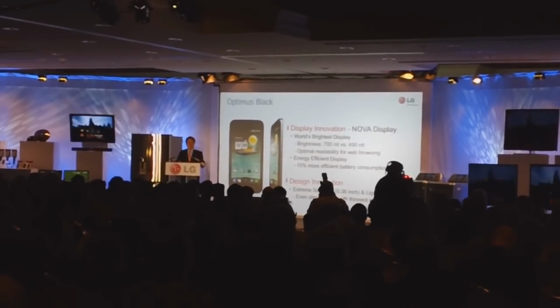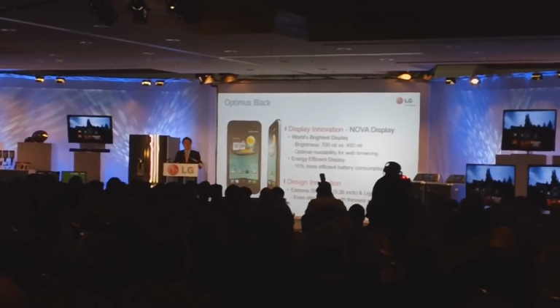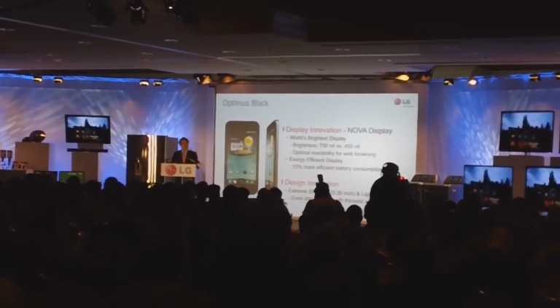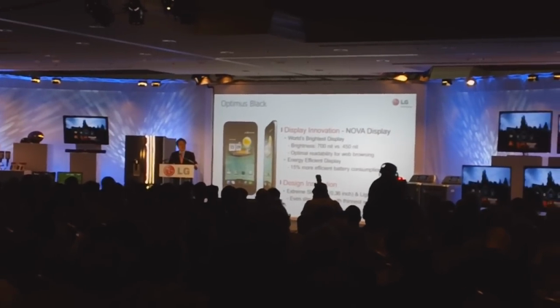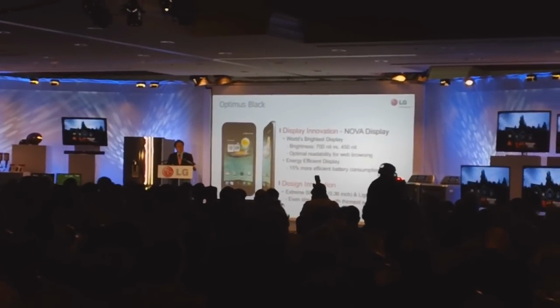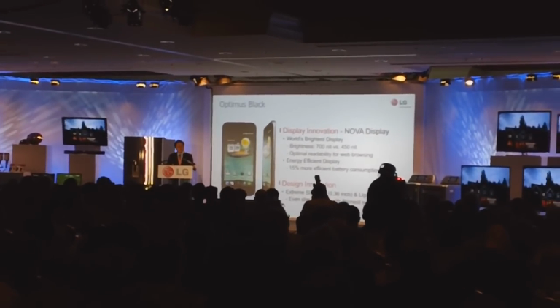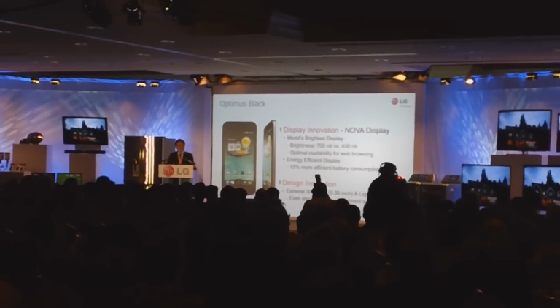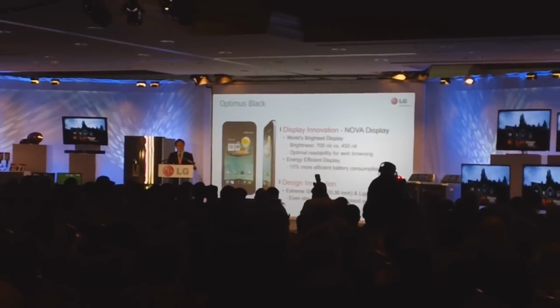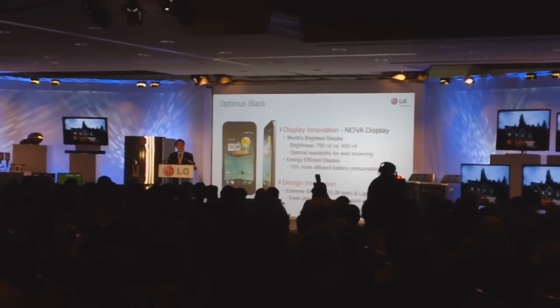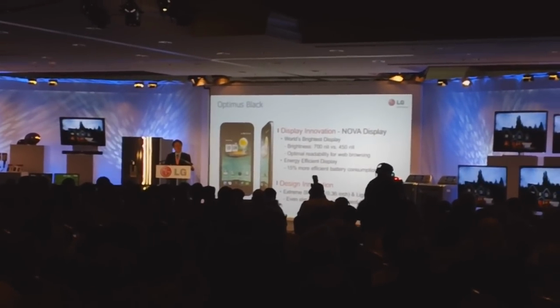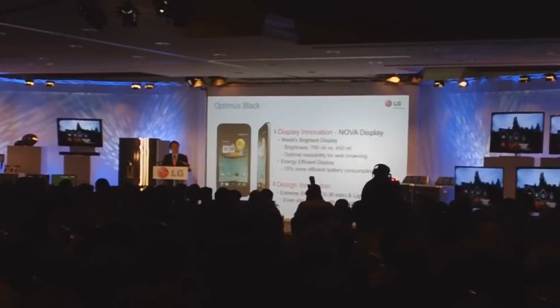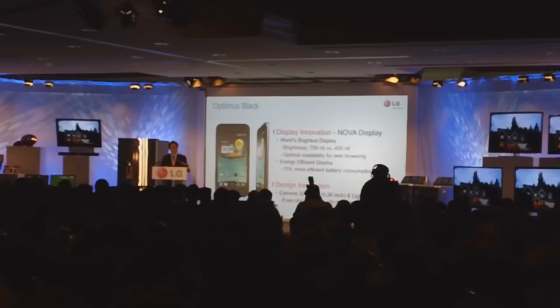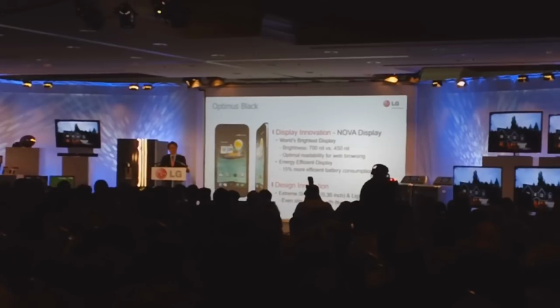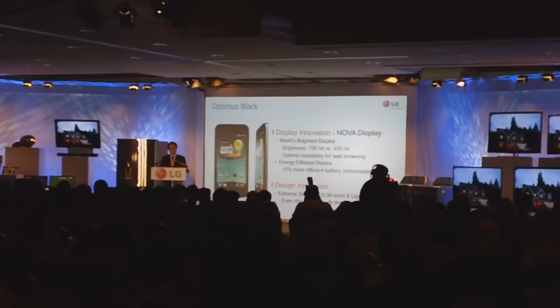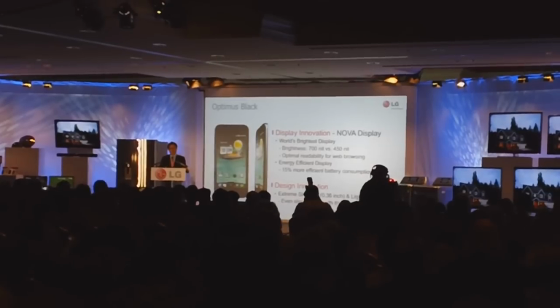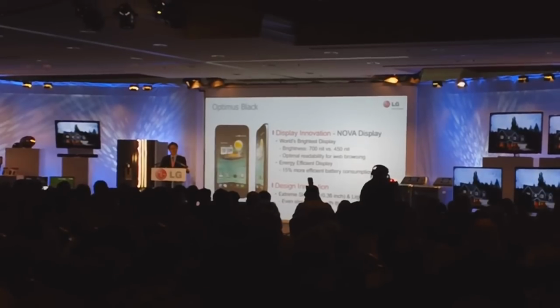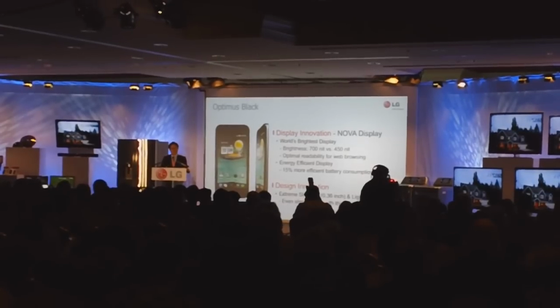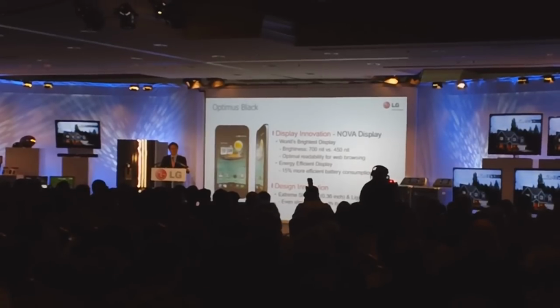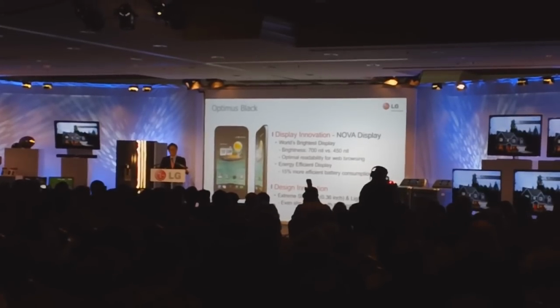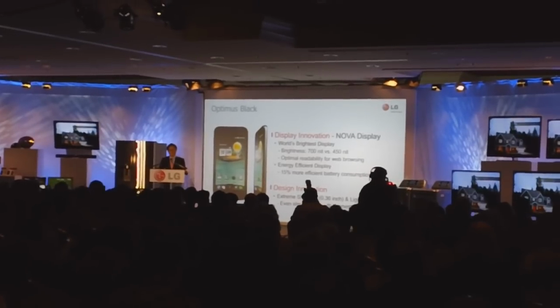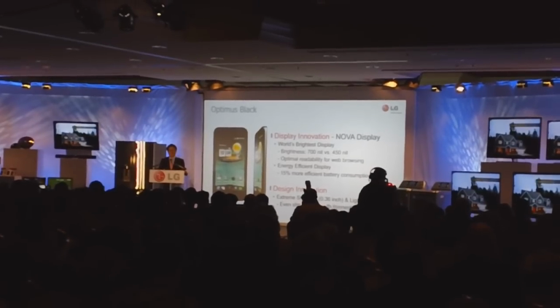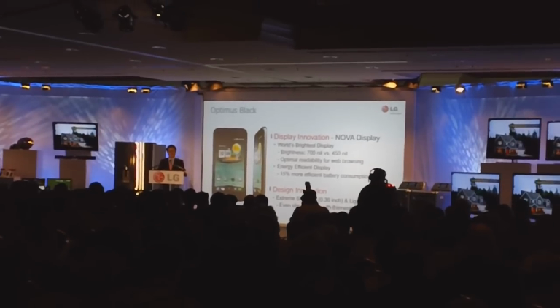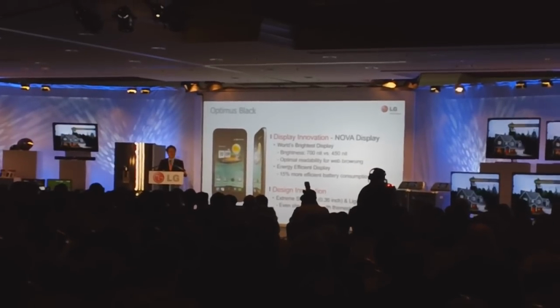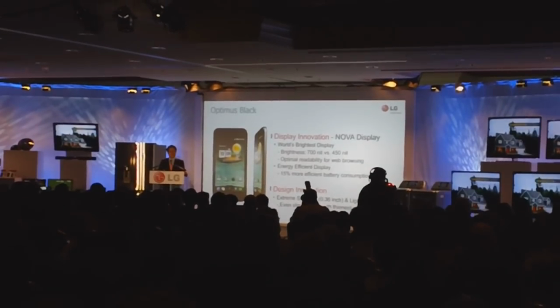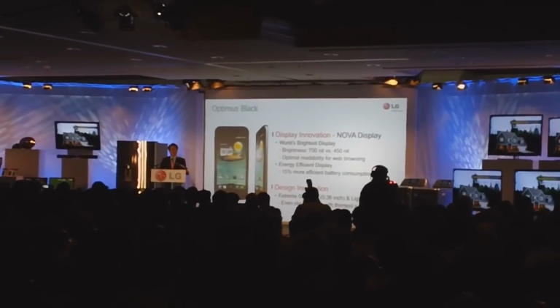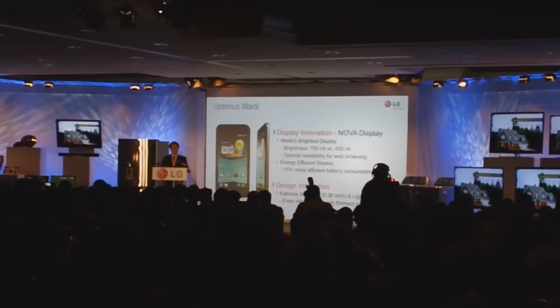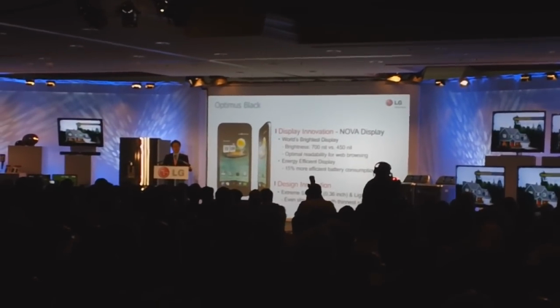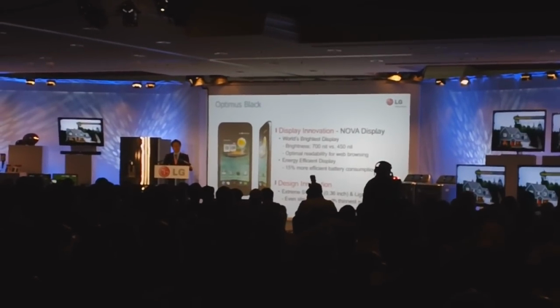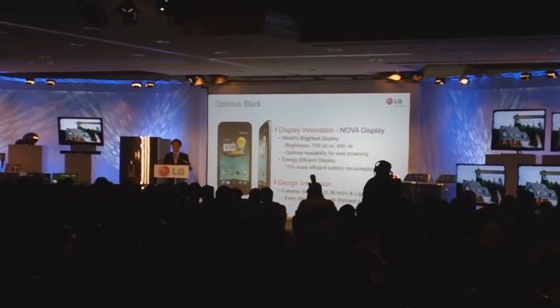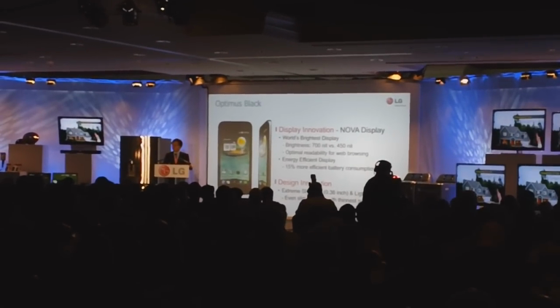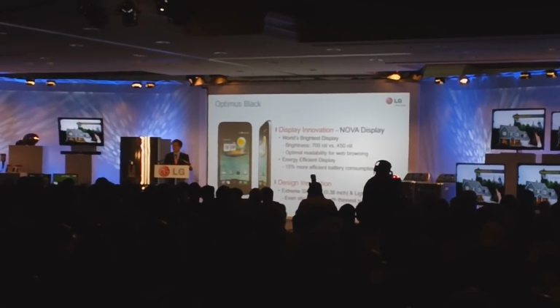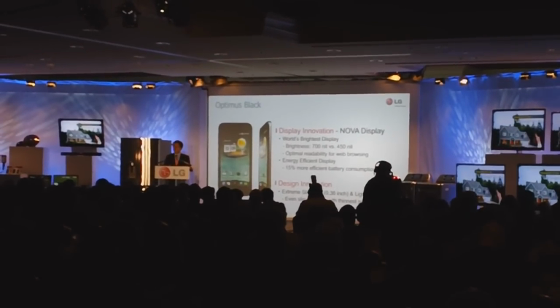I have a short video clip about these phones that I would like to share with you before we move on.